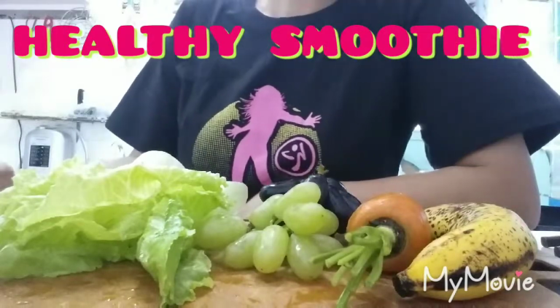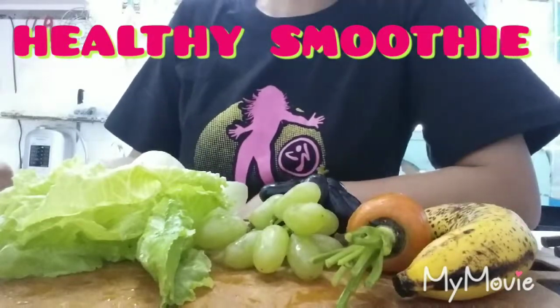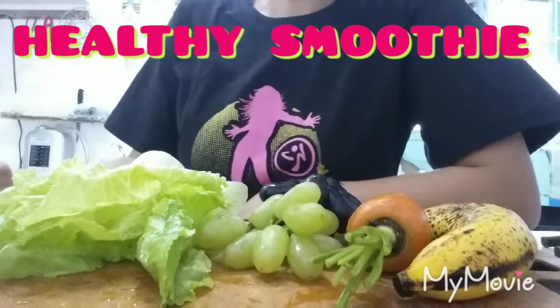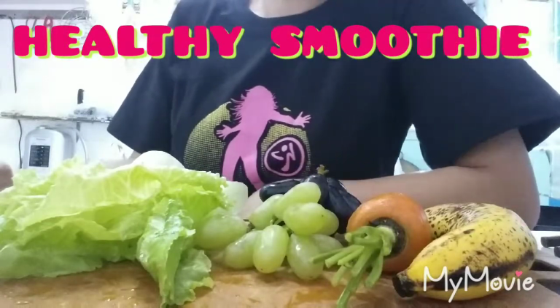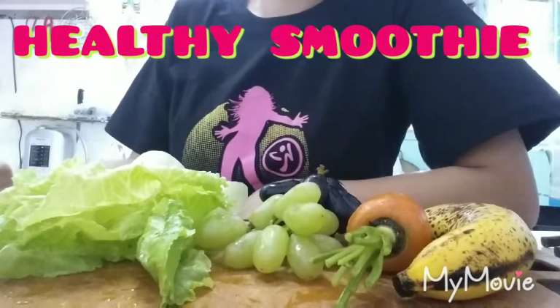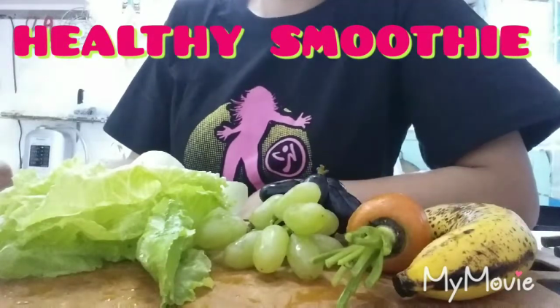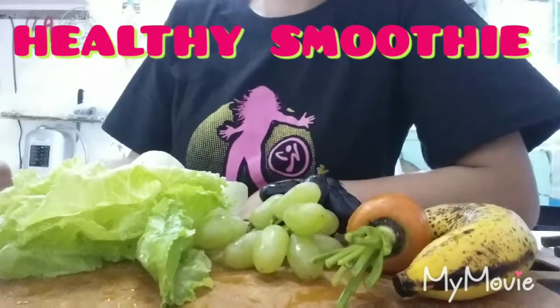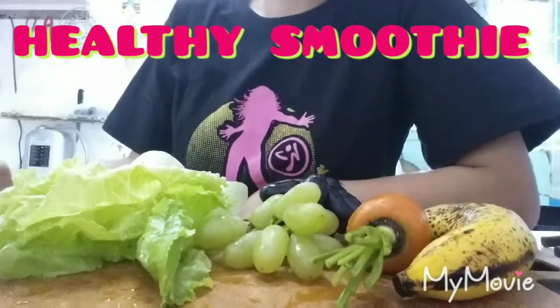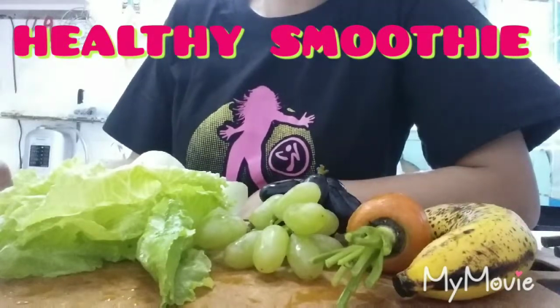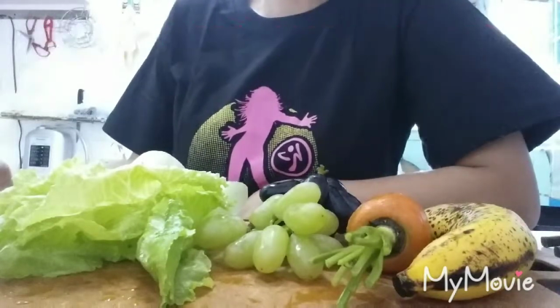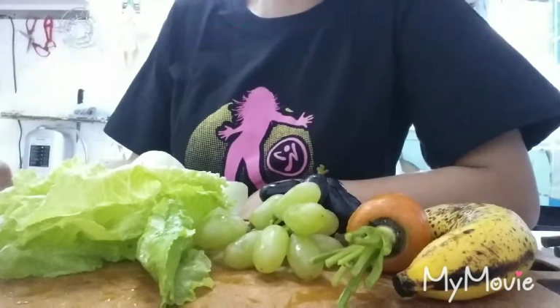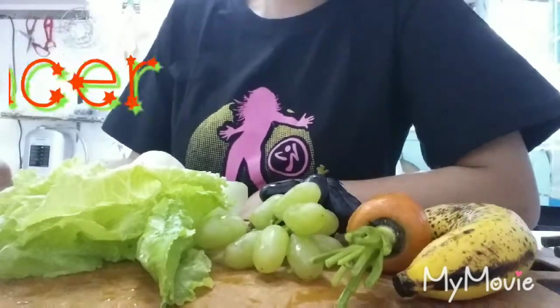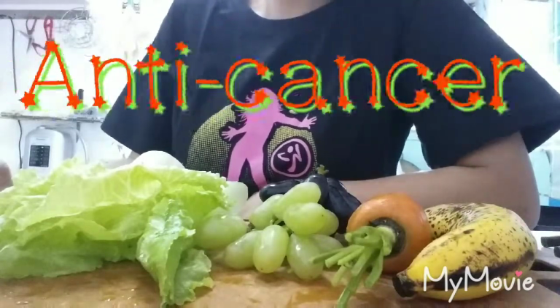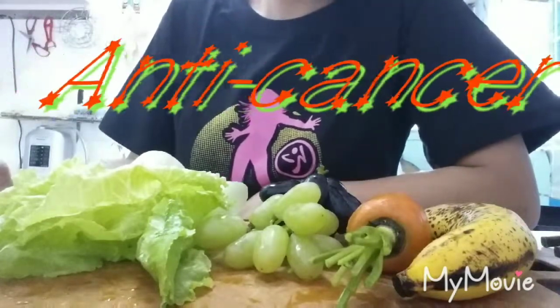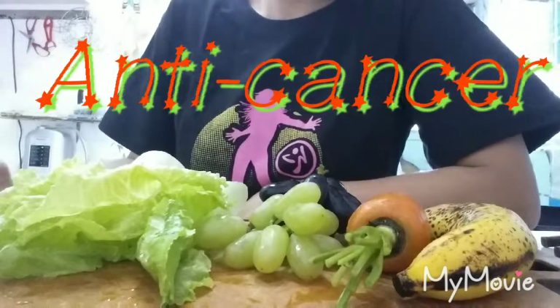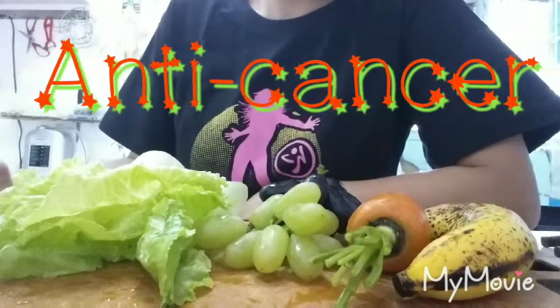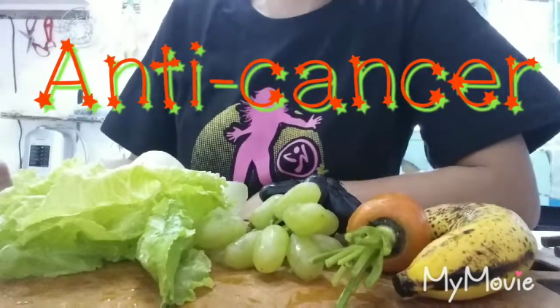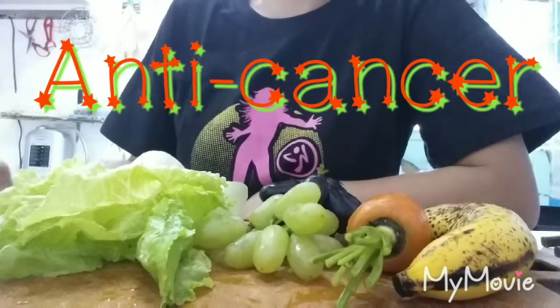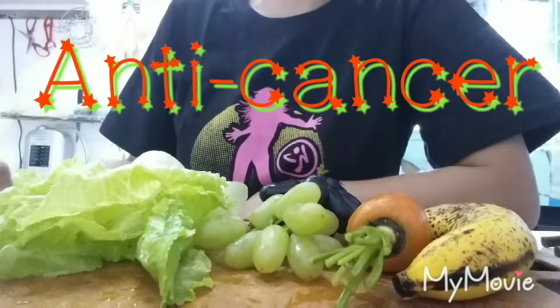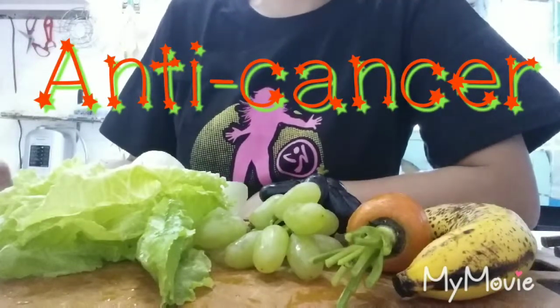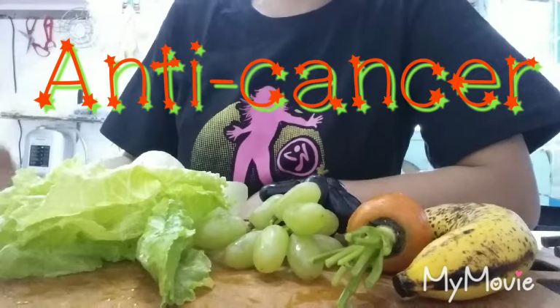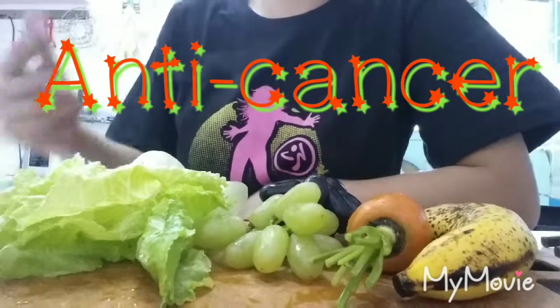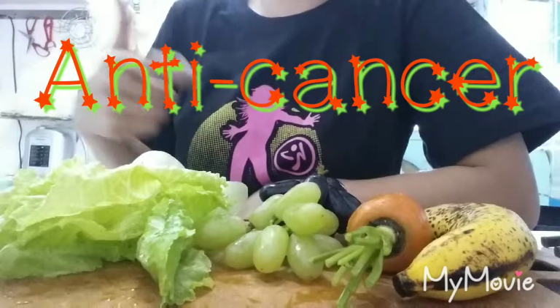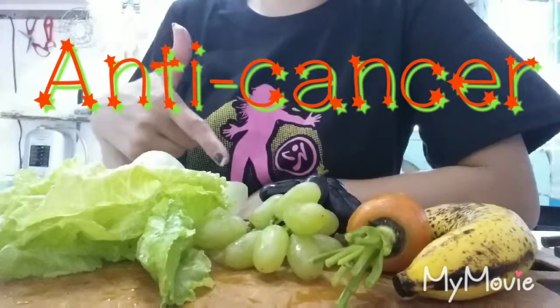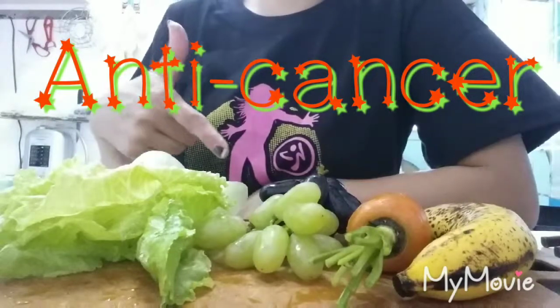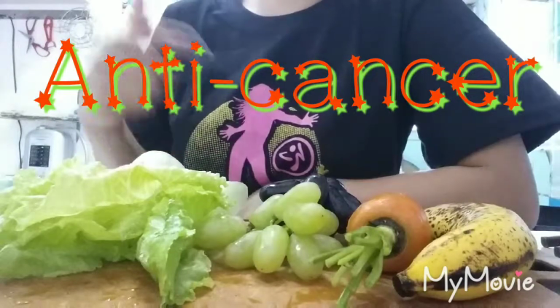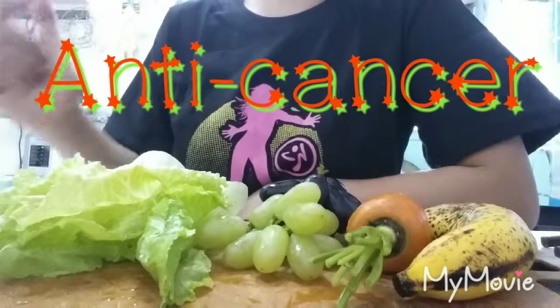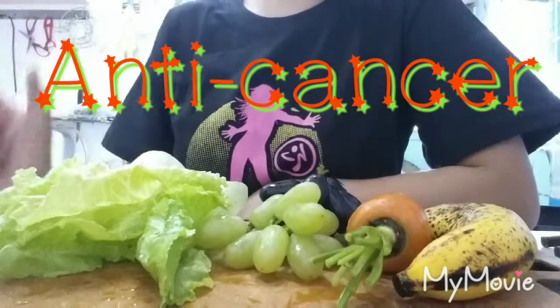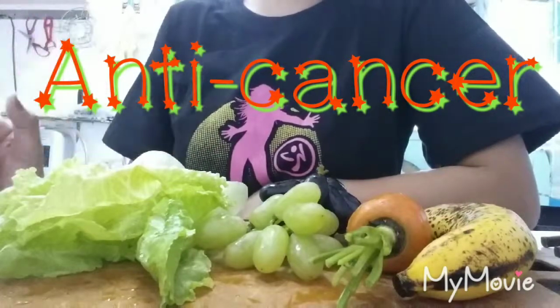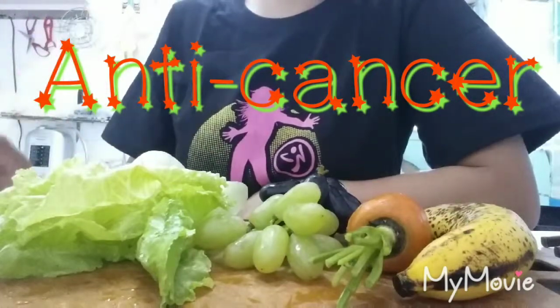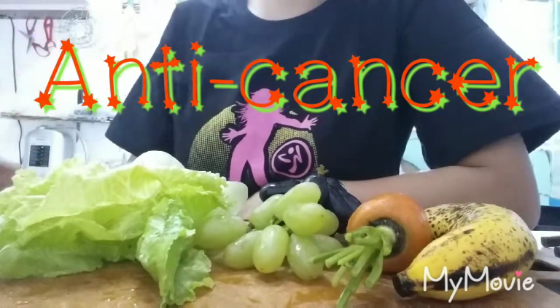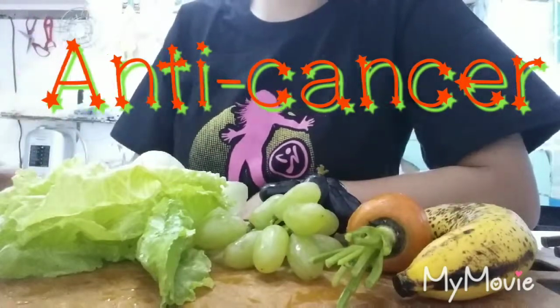Today I'm gonna make a fresh smoothie juice. I have veggies and fruits here.